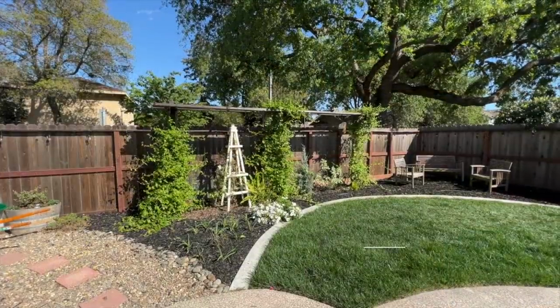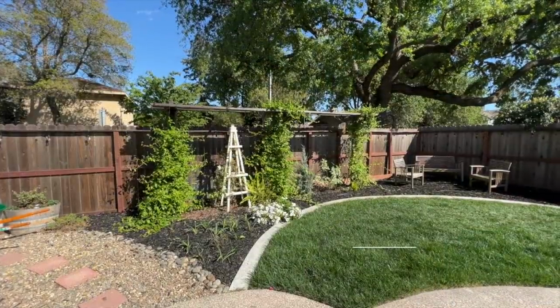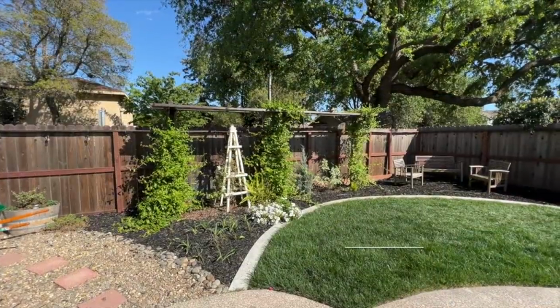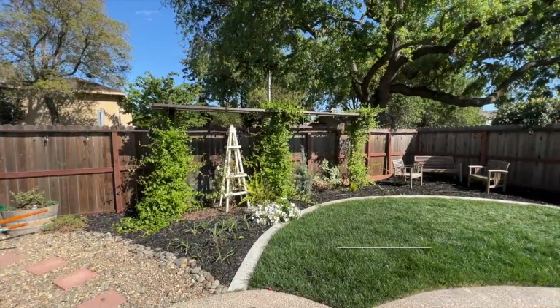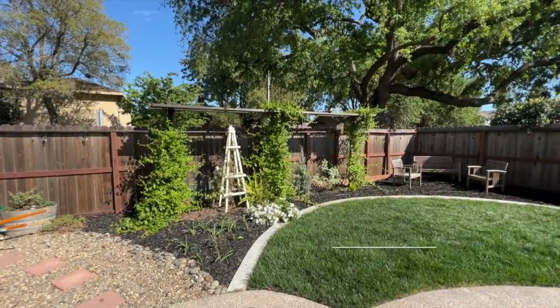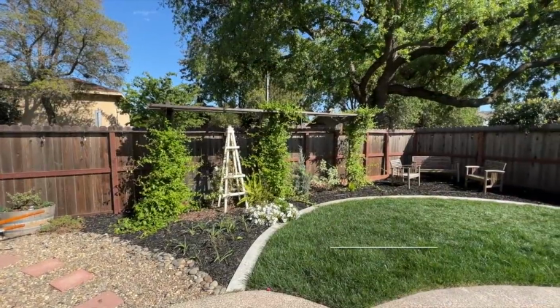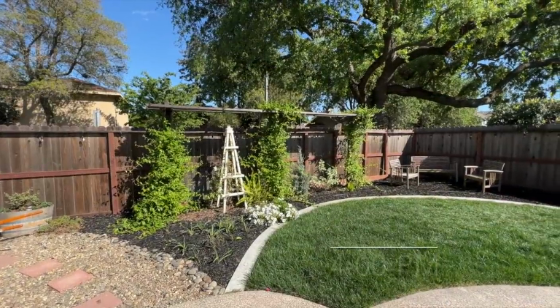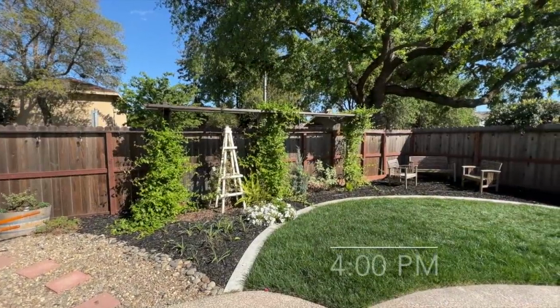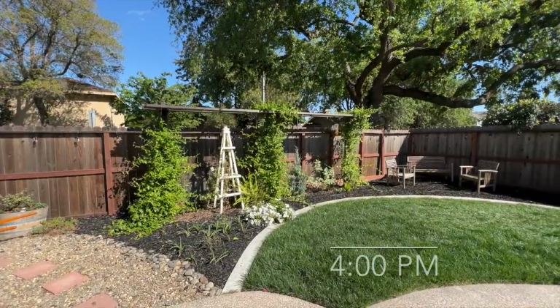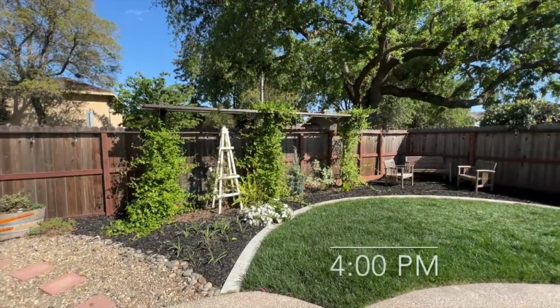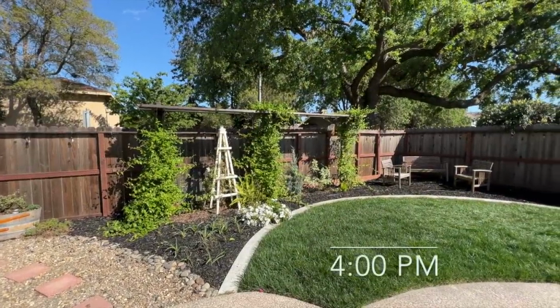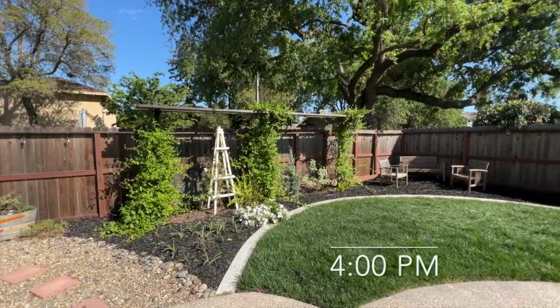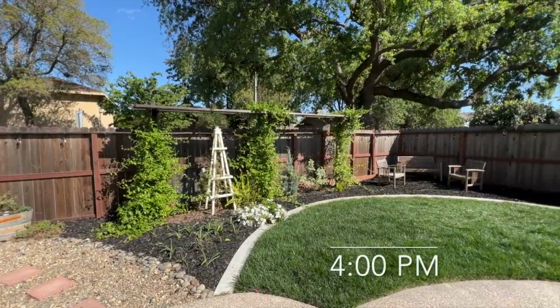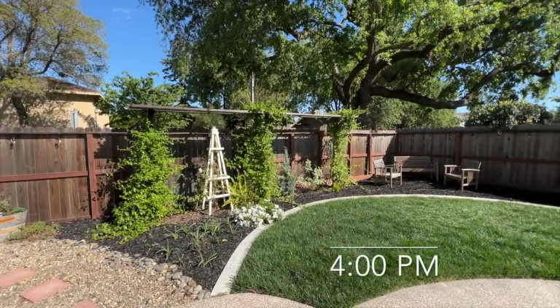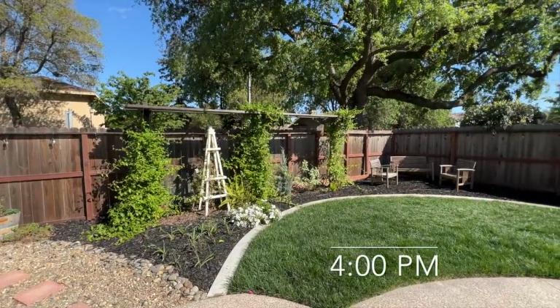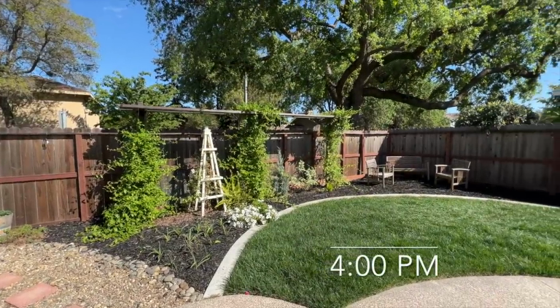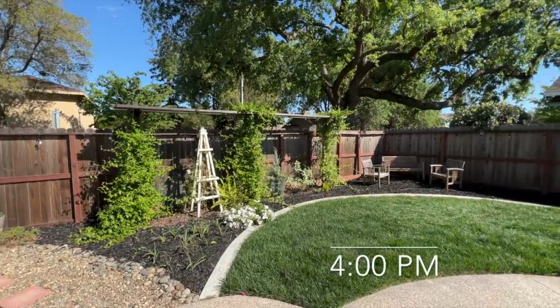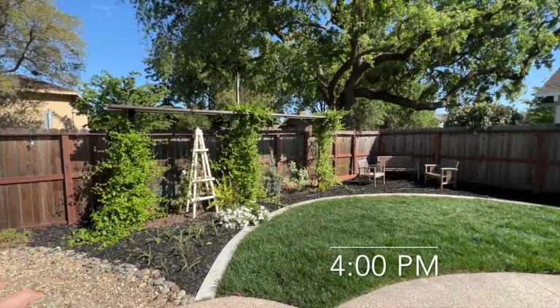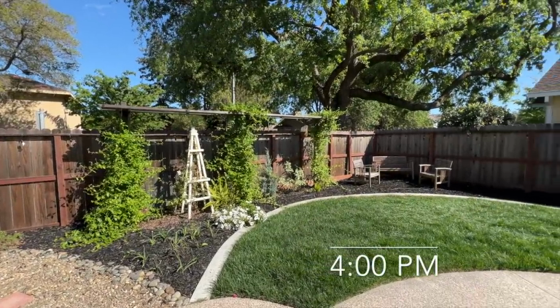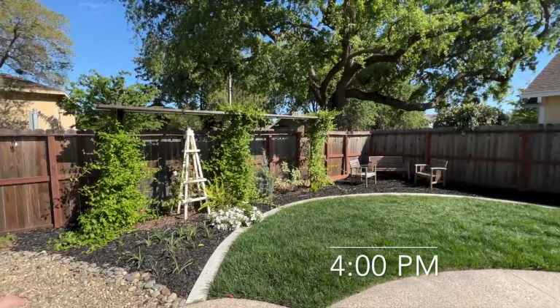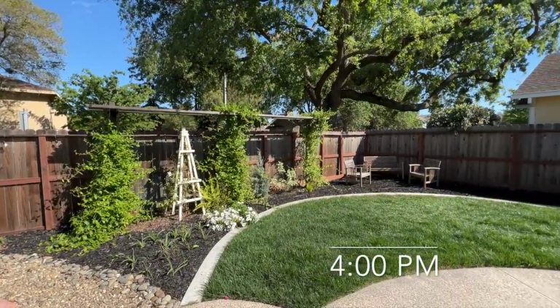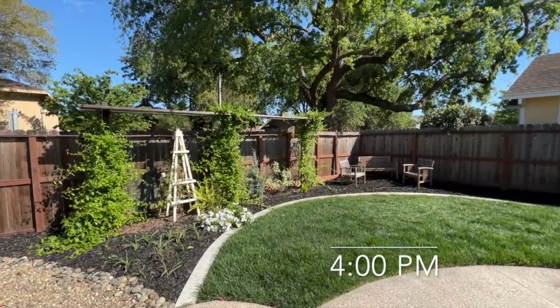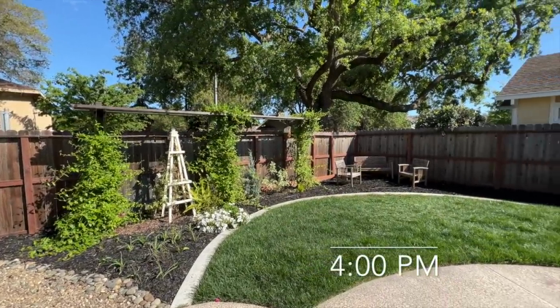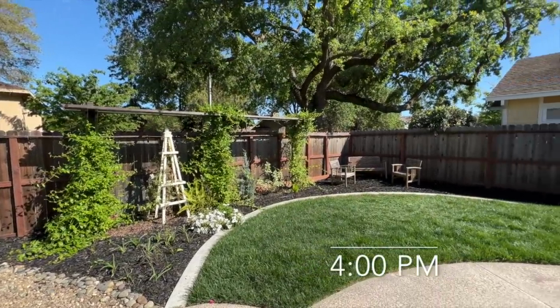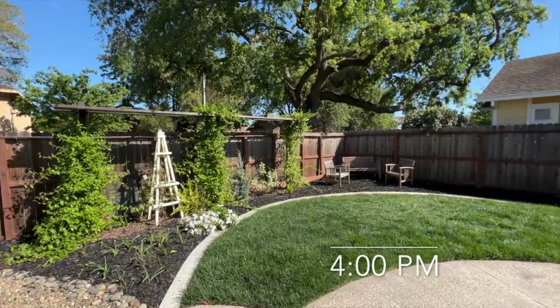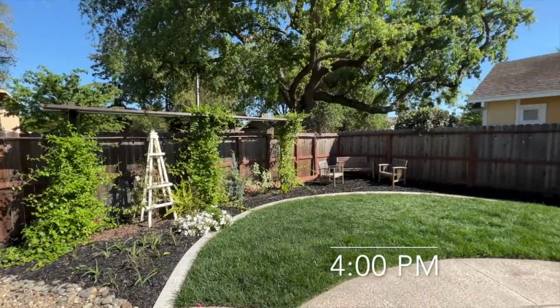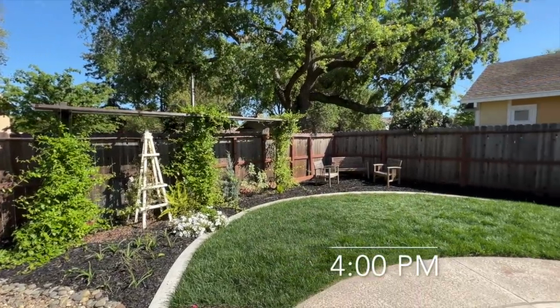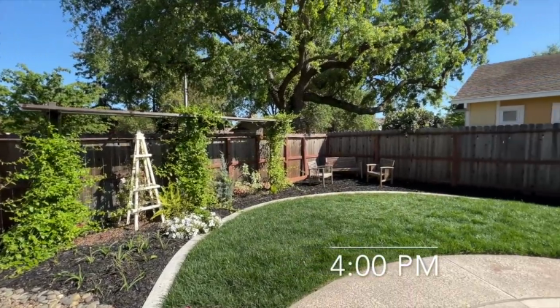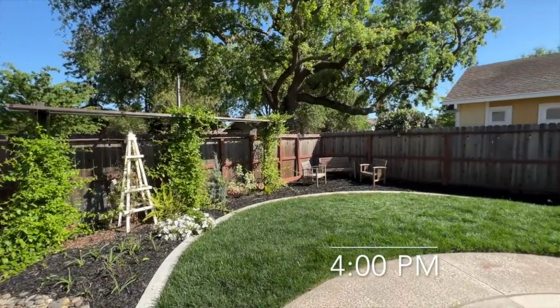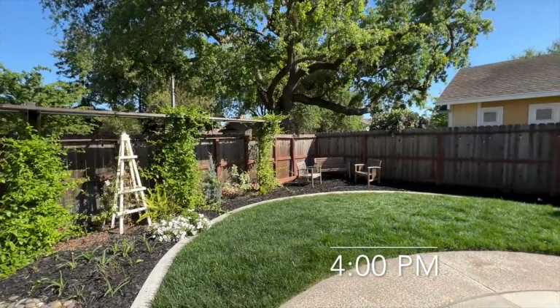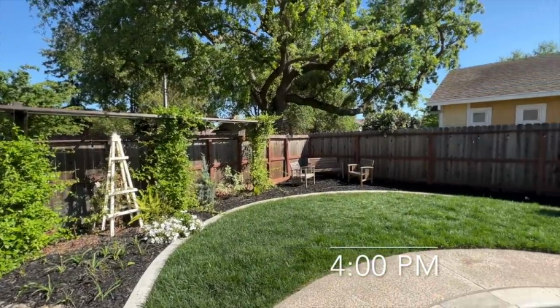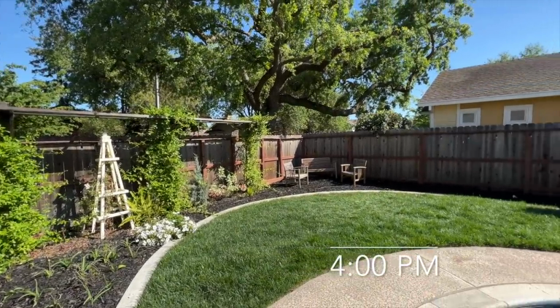4 o'clock — full sun still, except for right by the fence.